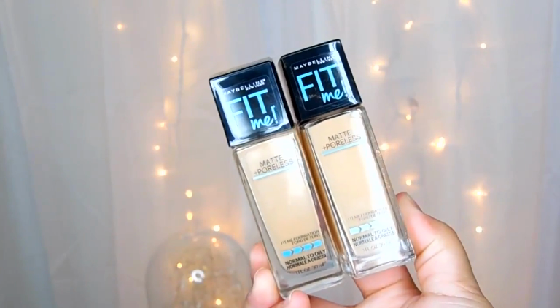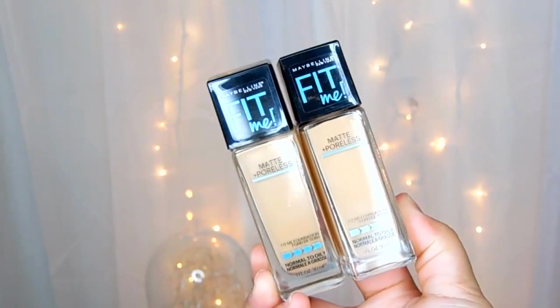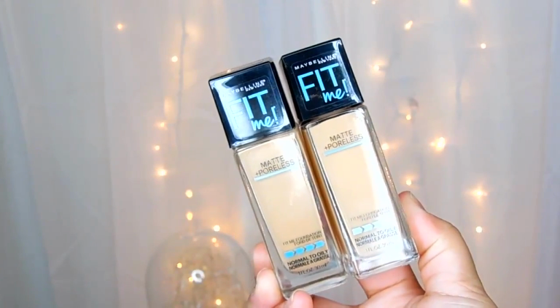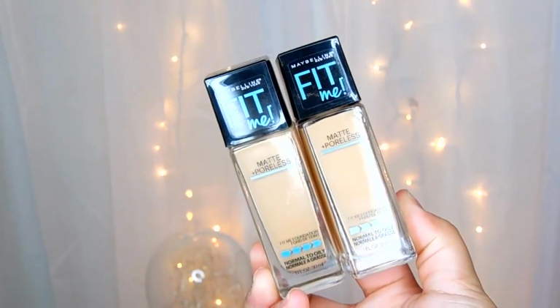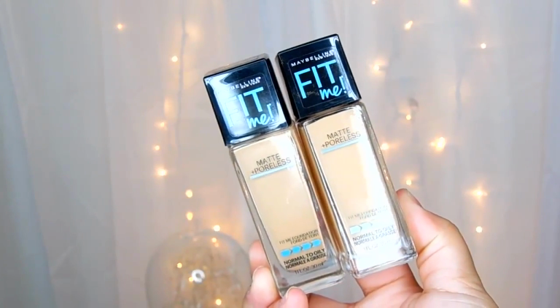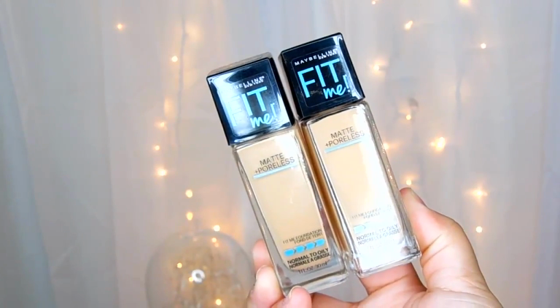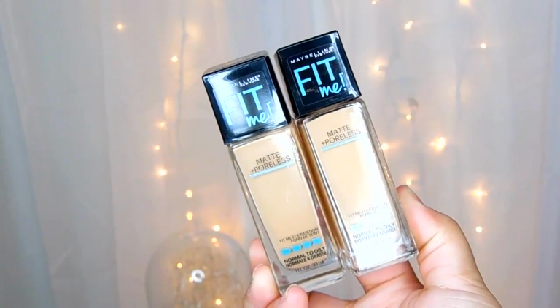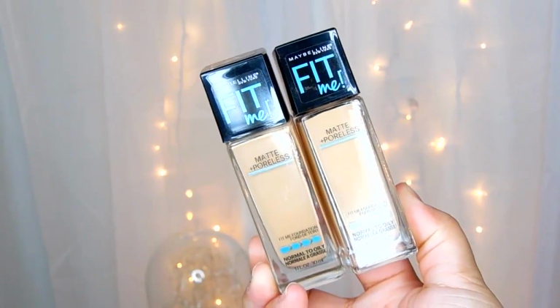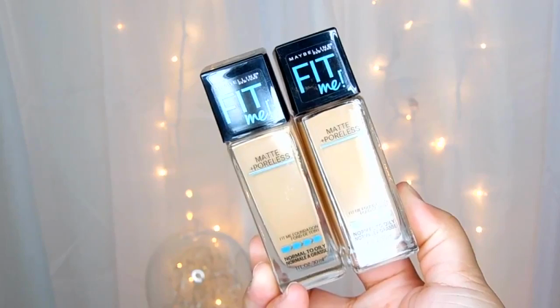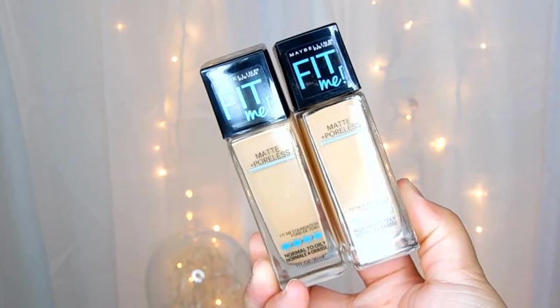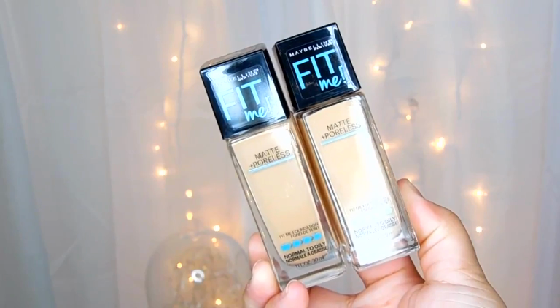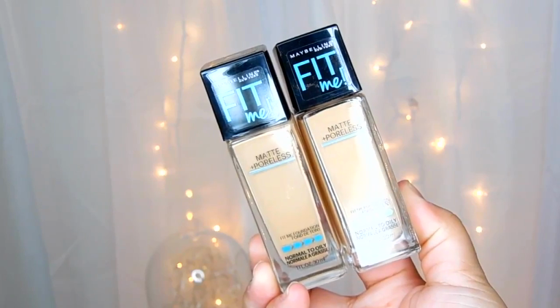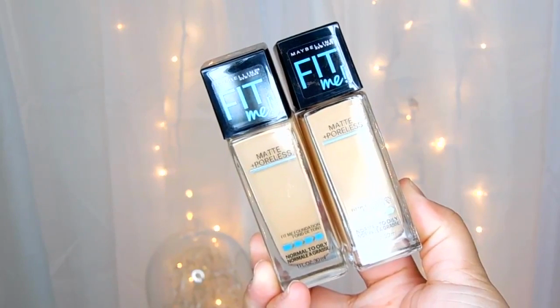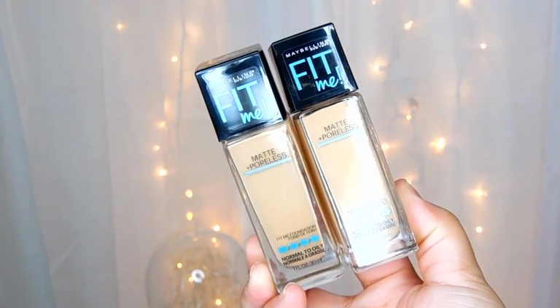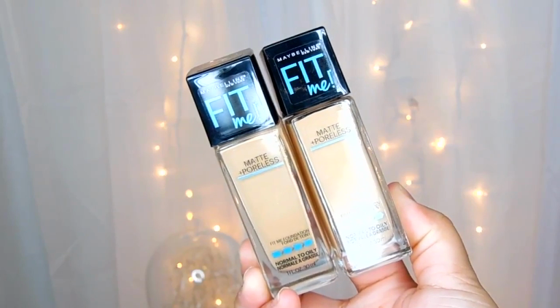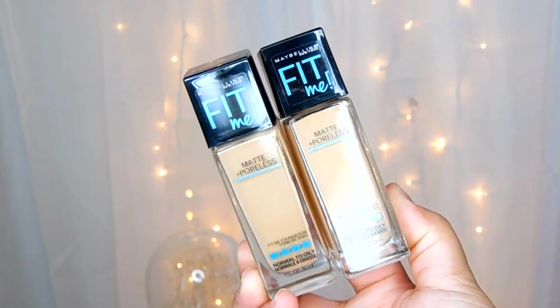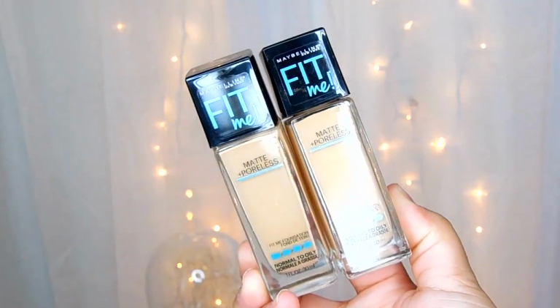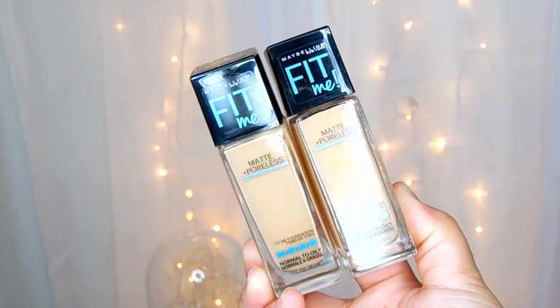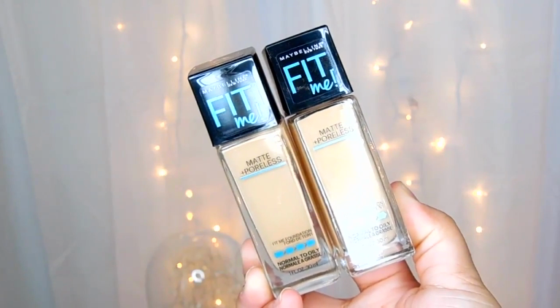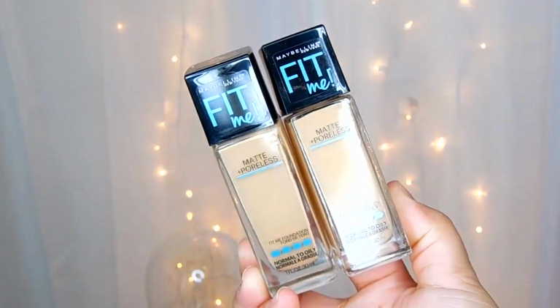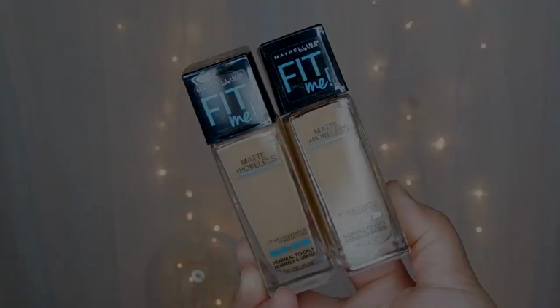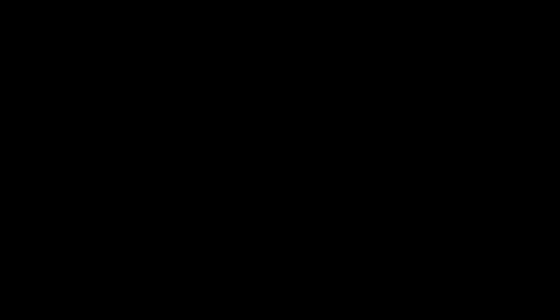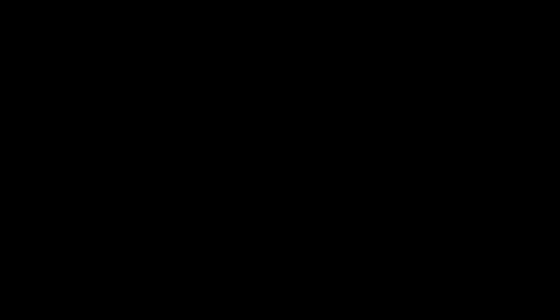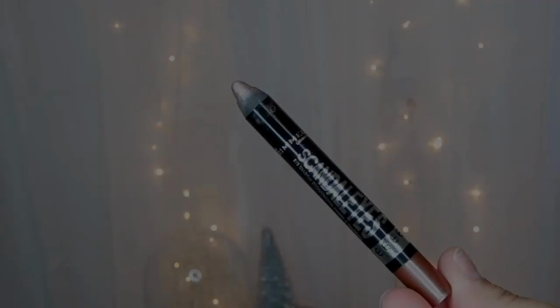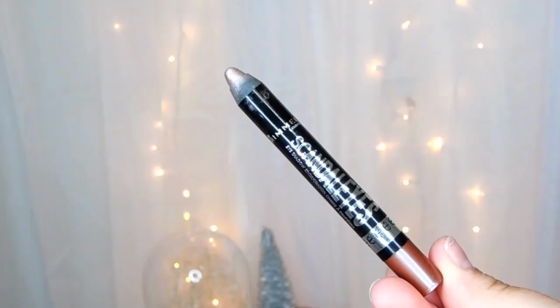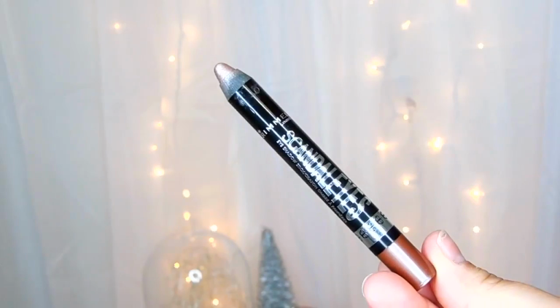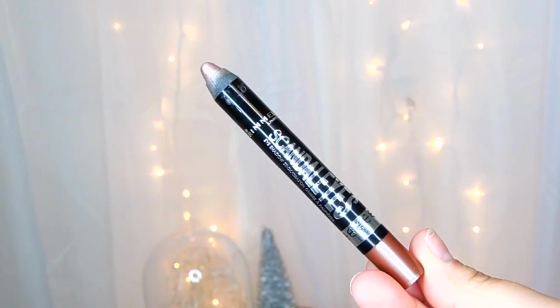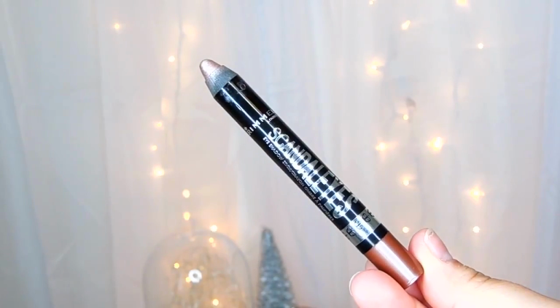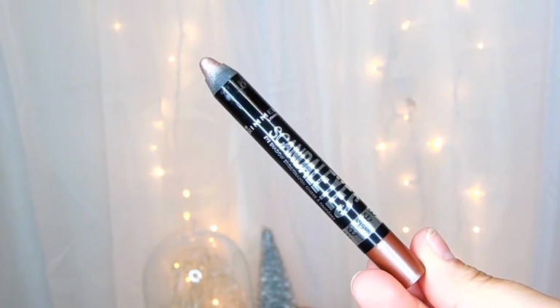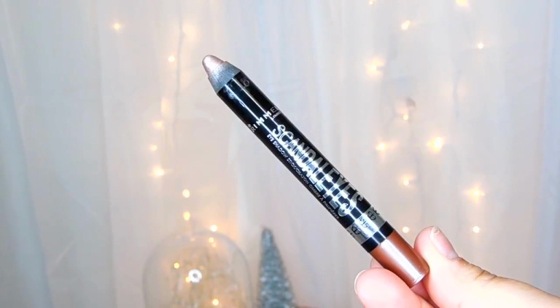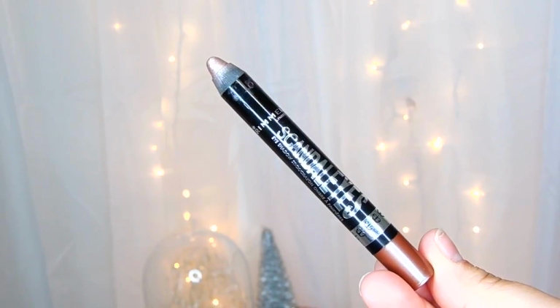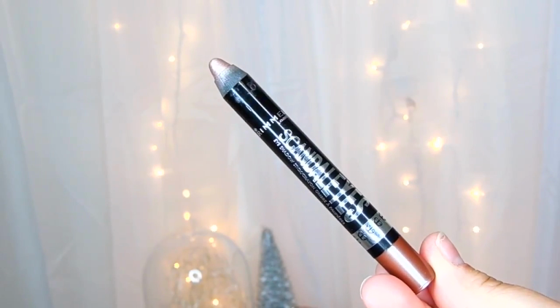For foundation, I'm going to be mixing two colors, both from the Matte and Poreless line in 128 and 220.